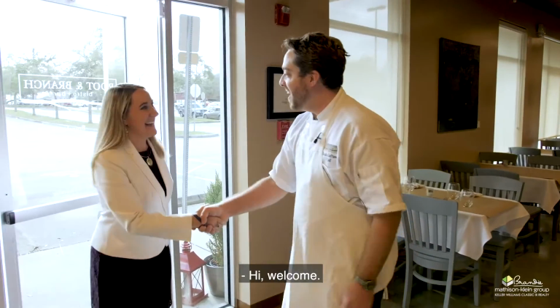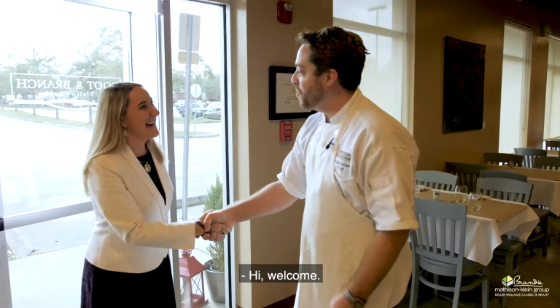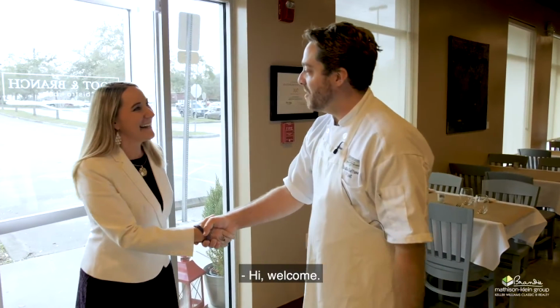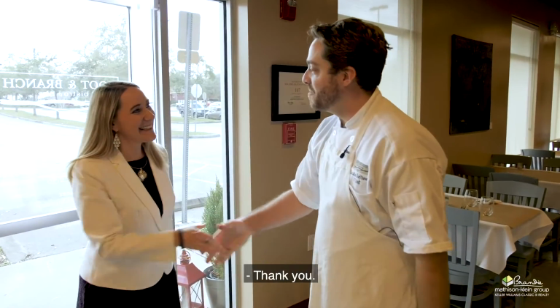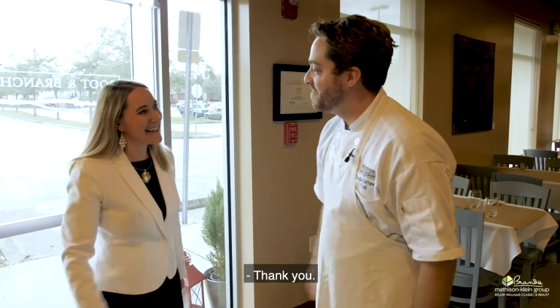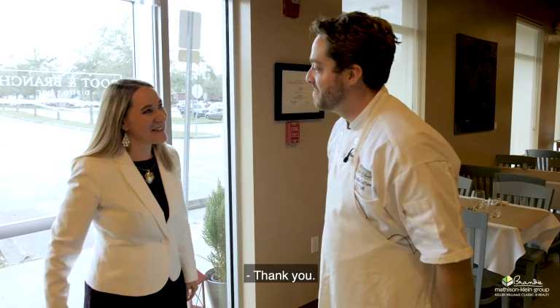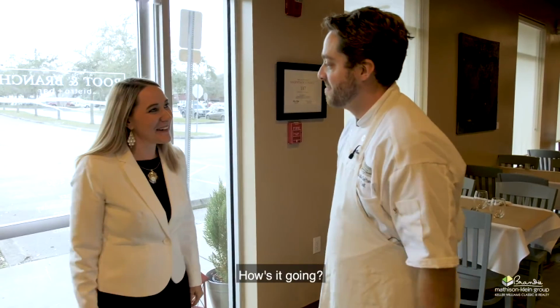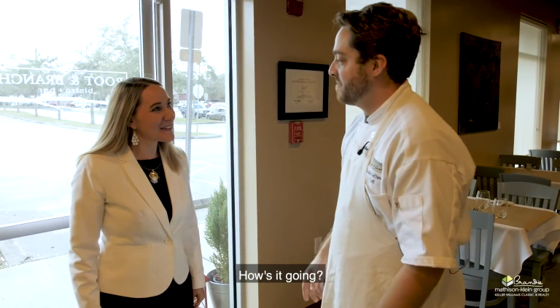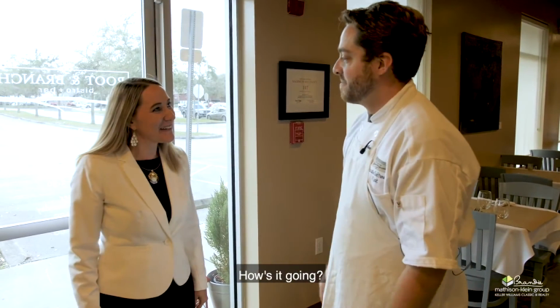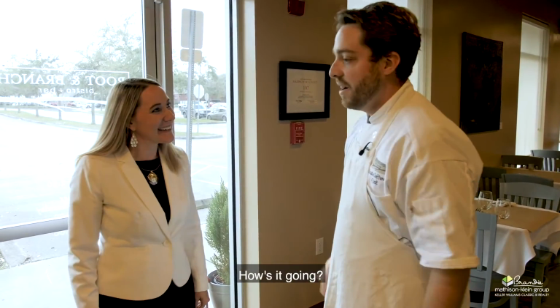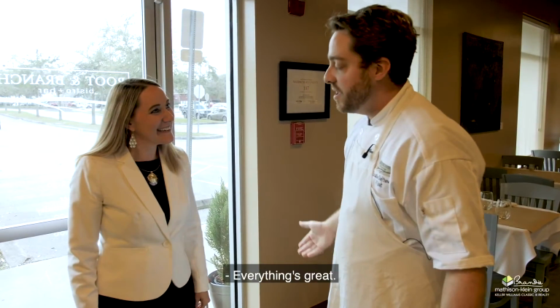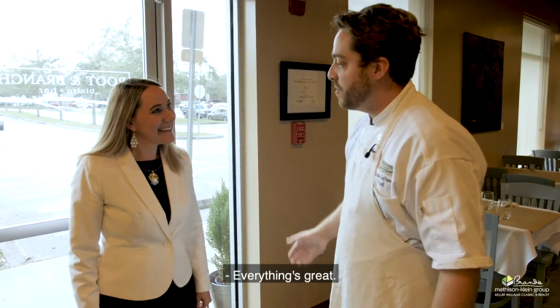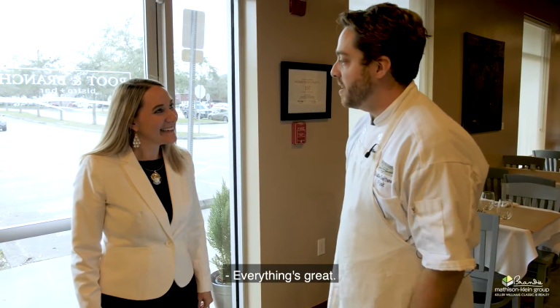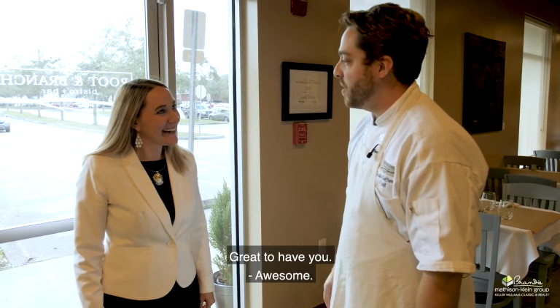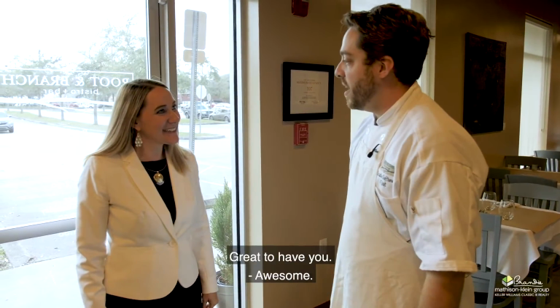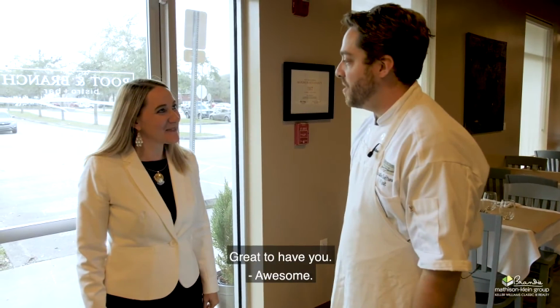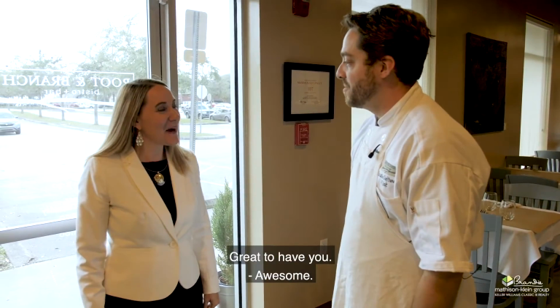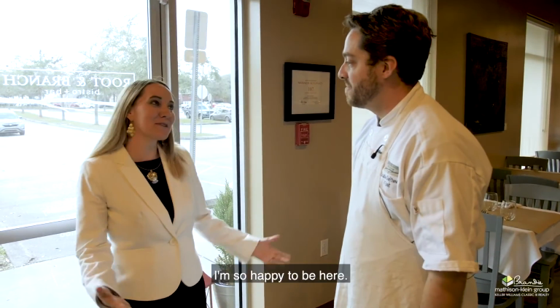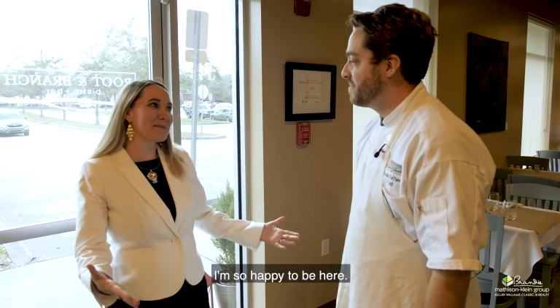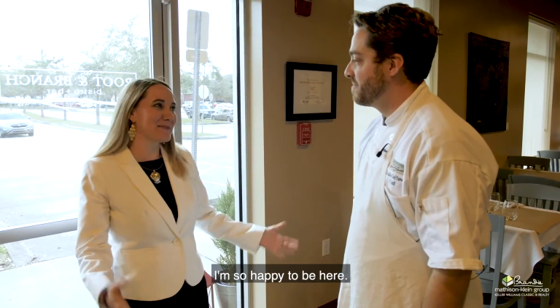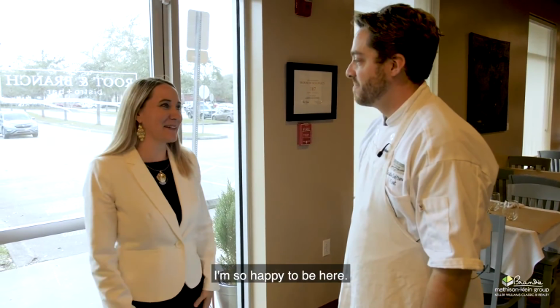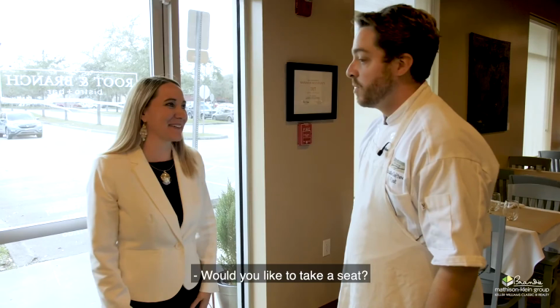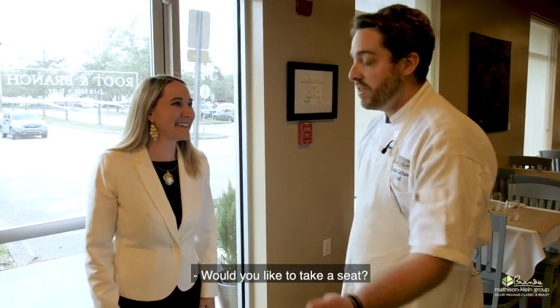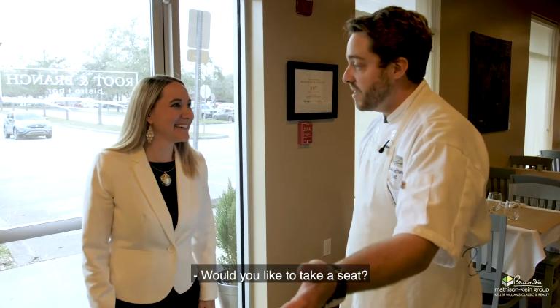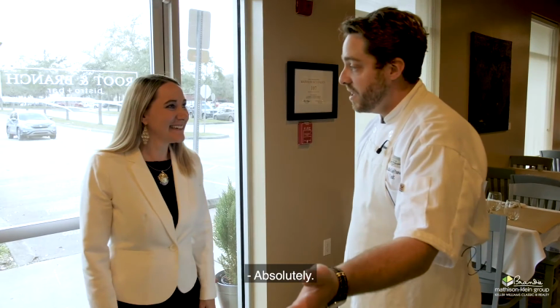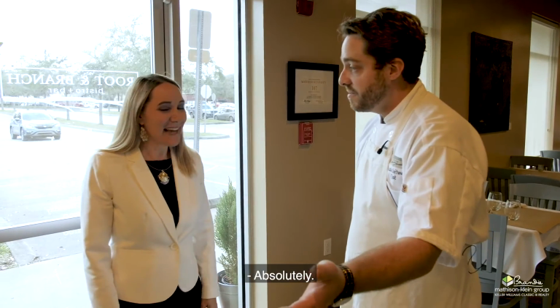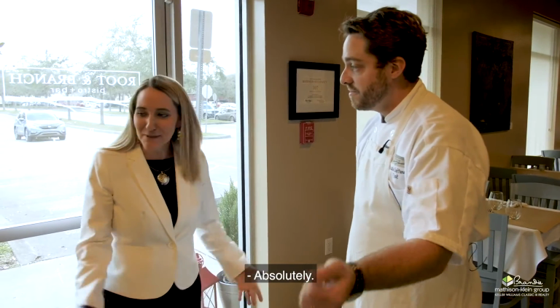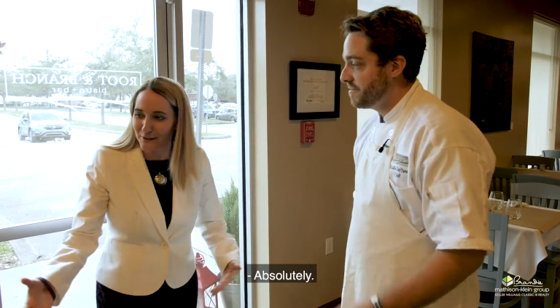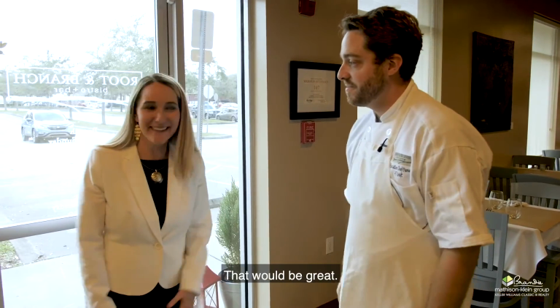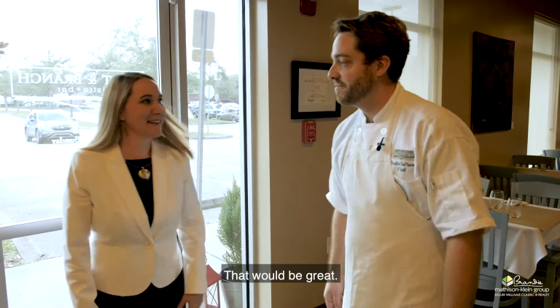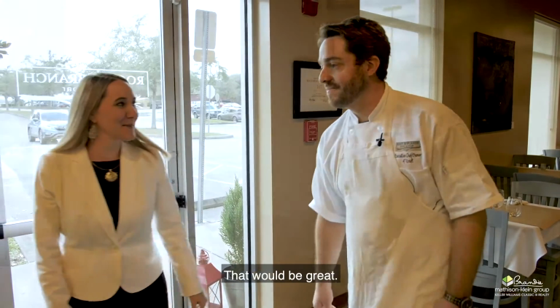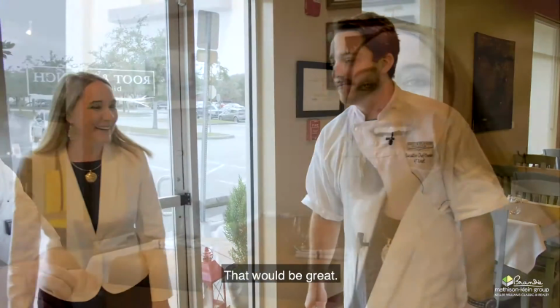Hi, welcome. Thank you, how's it going? Everything's great, great to have you. I'm so happy to be here. Would you like to take a seat? Absolutely, that would be great.